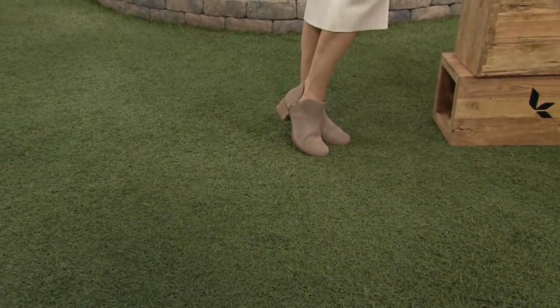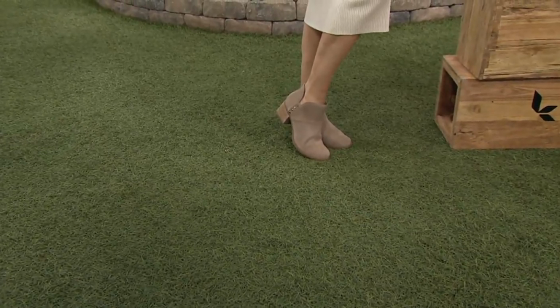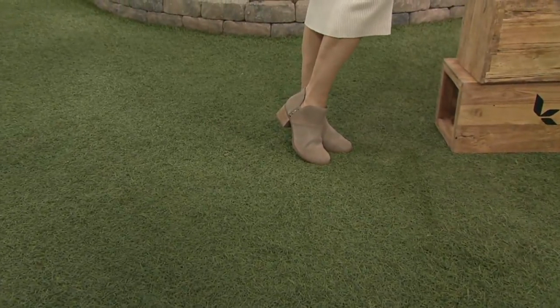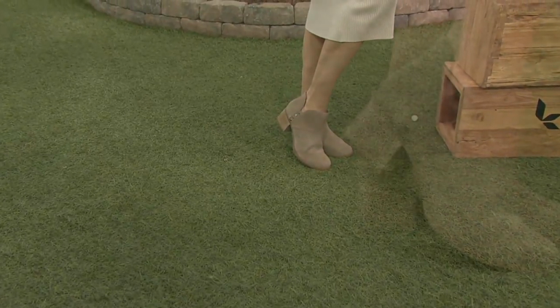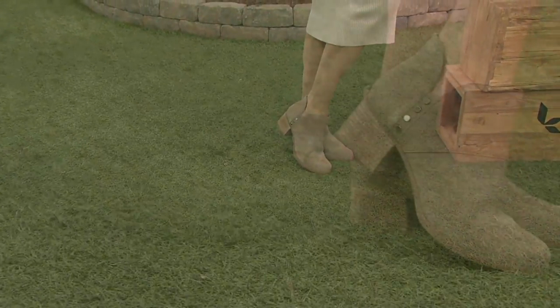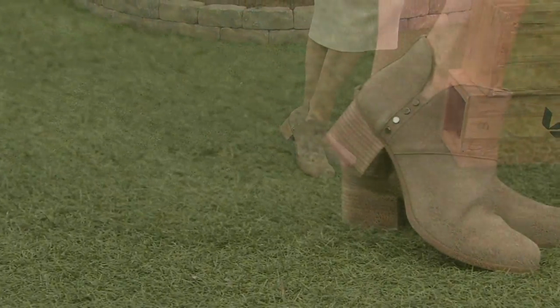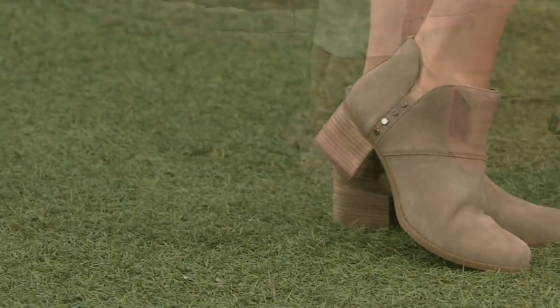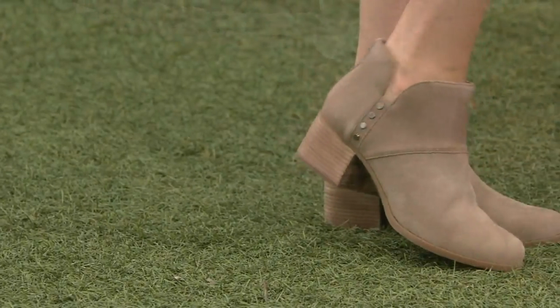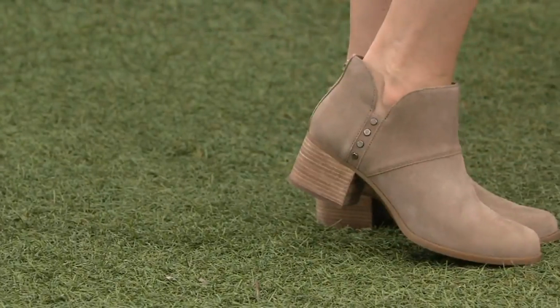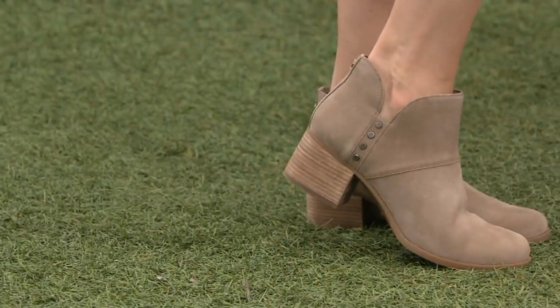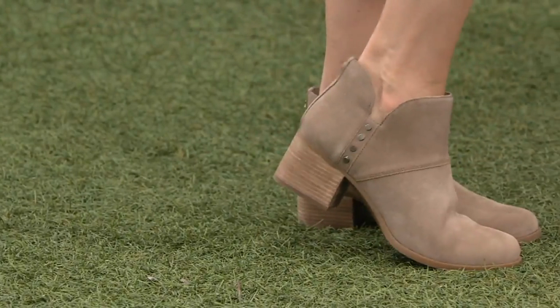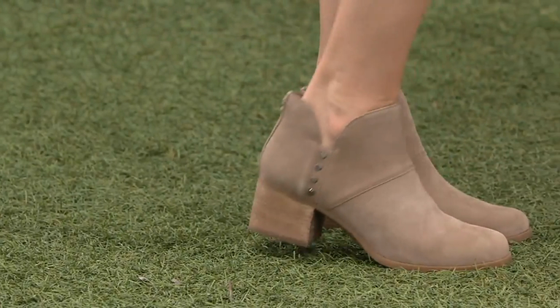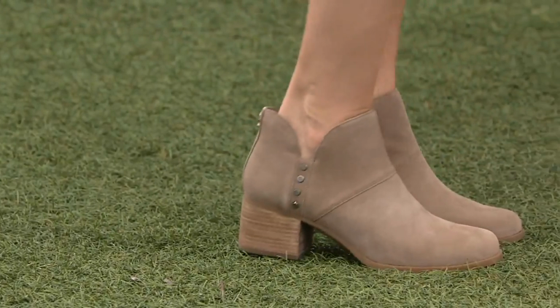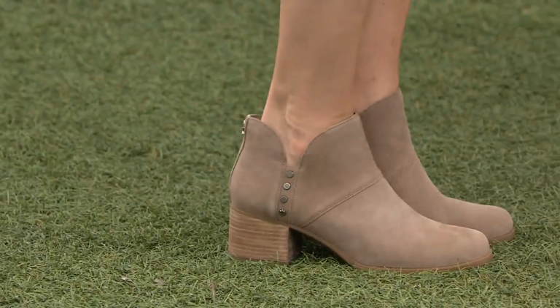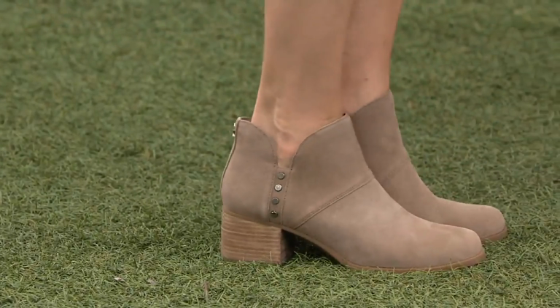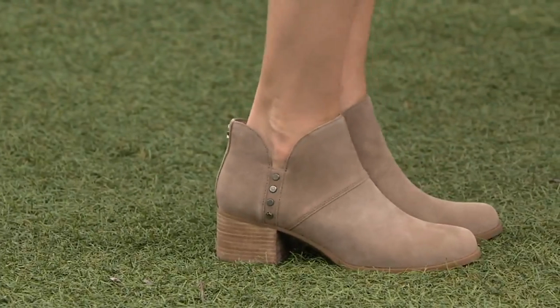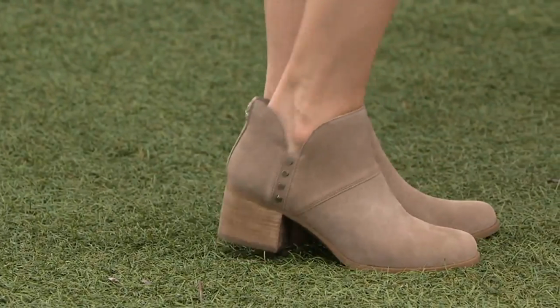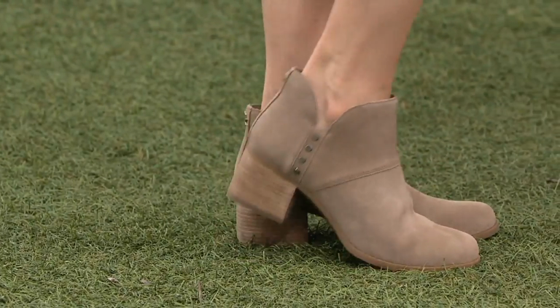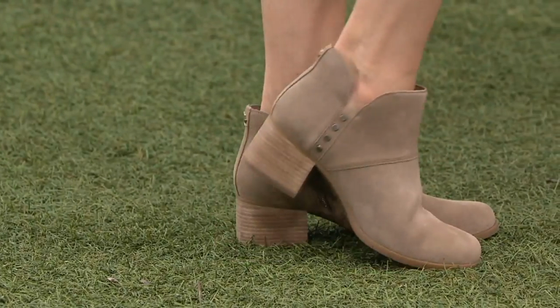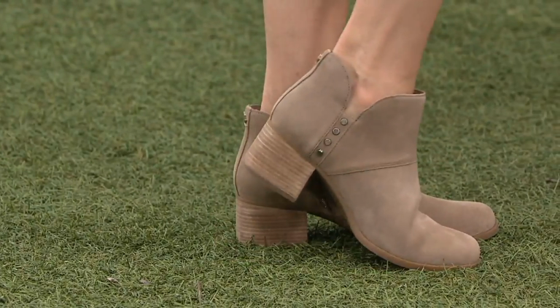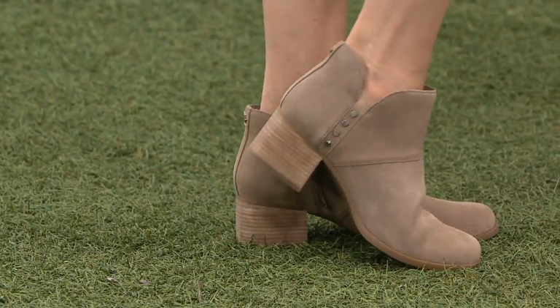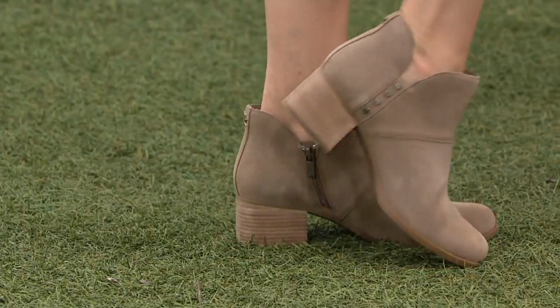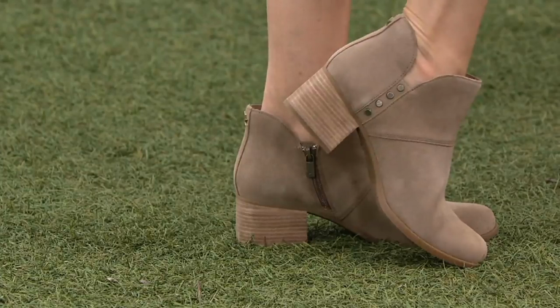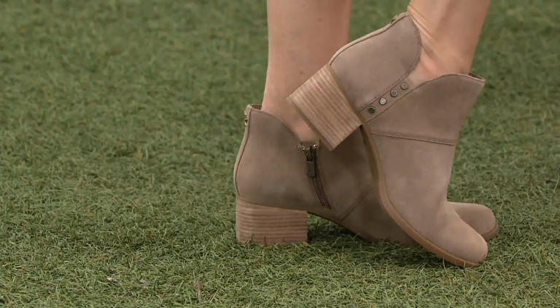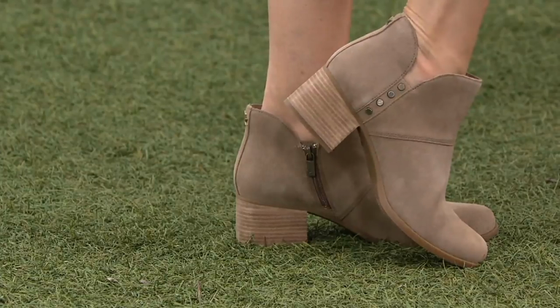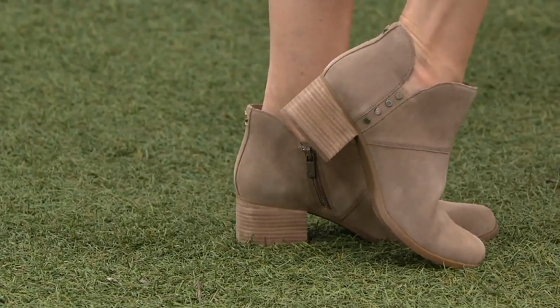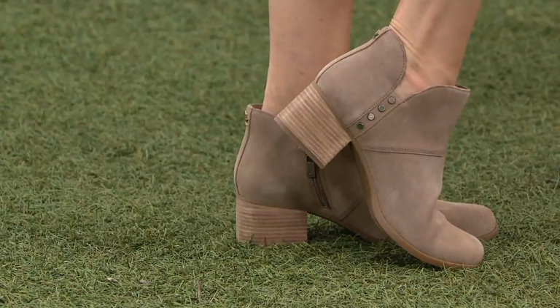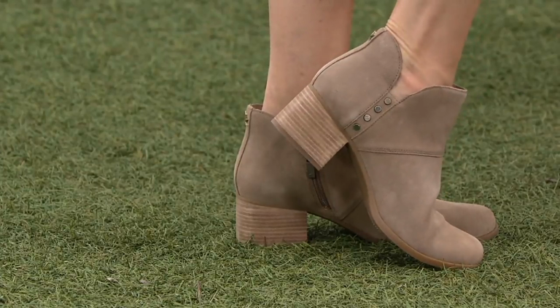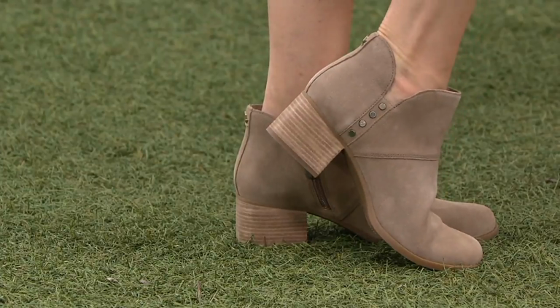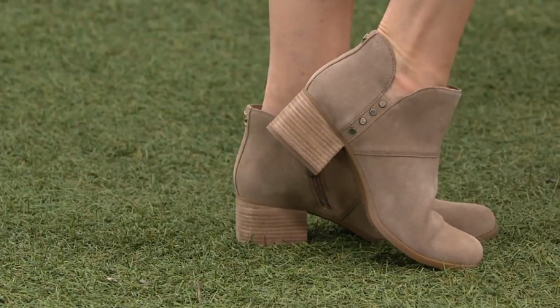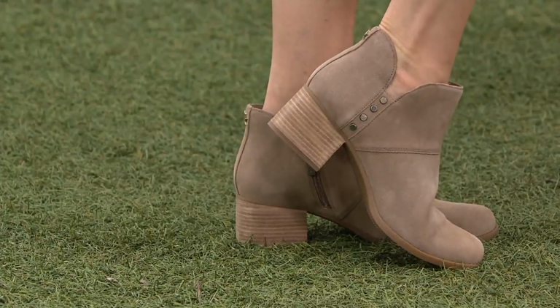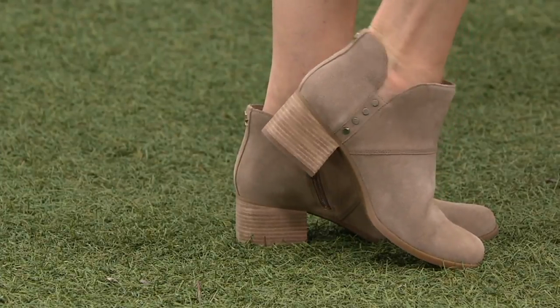I'm getting arch support out of this, too. Now you're really feeling that insole that we have. Okay, this is next level.